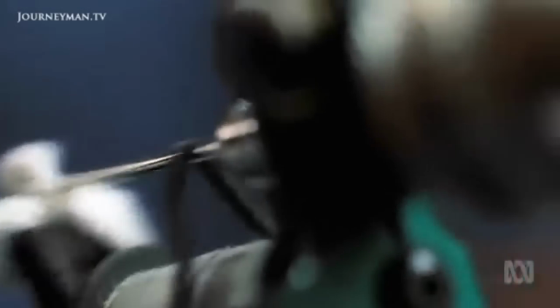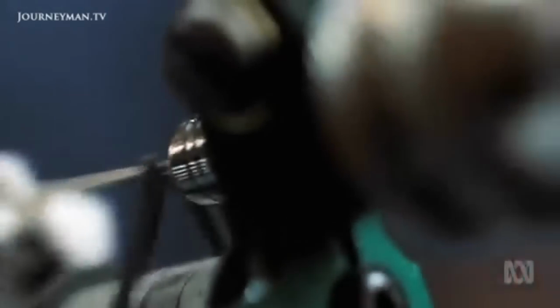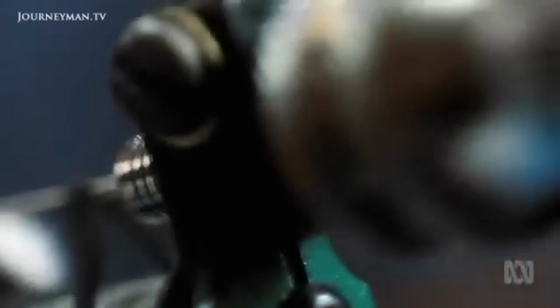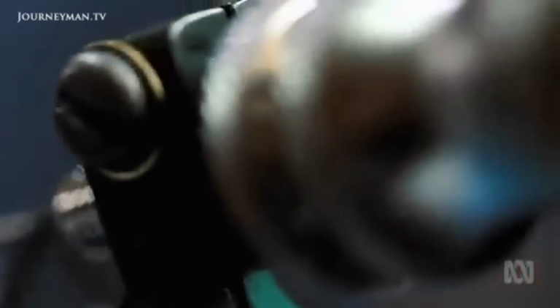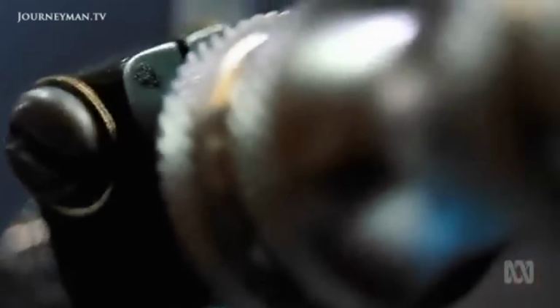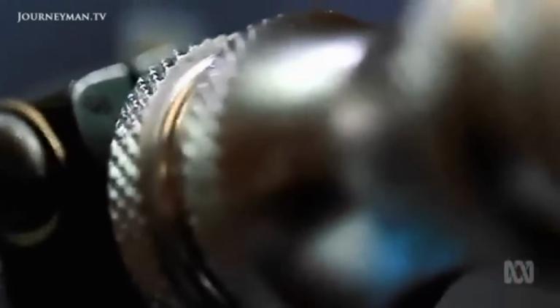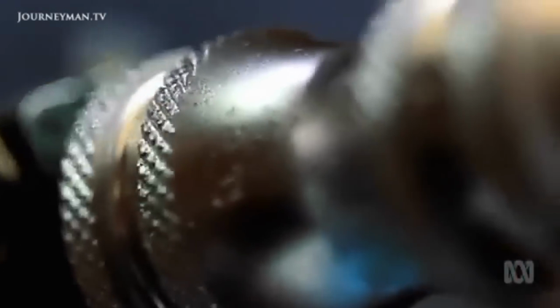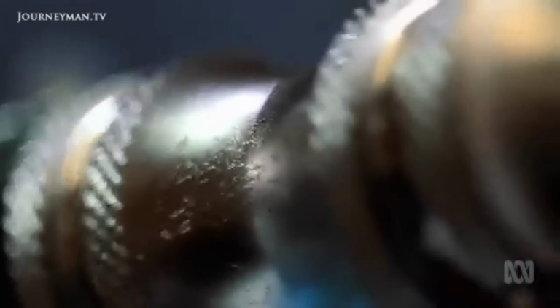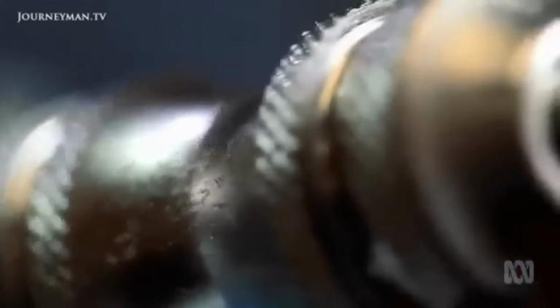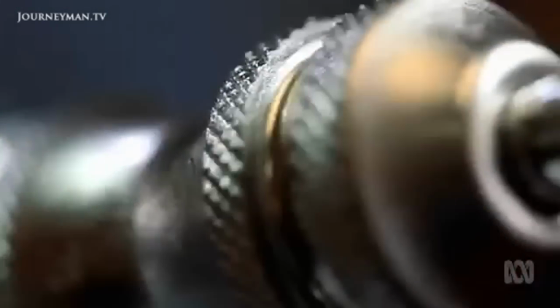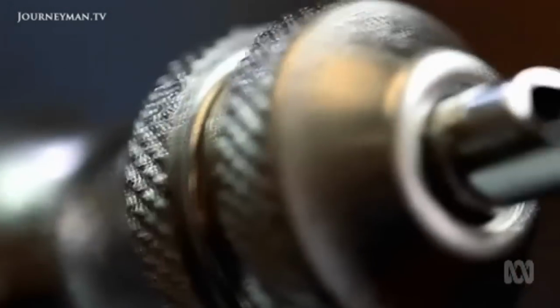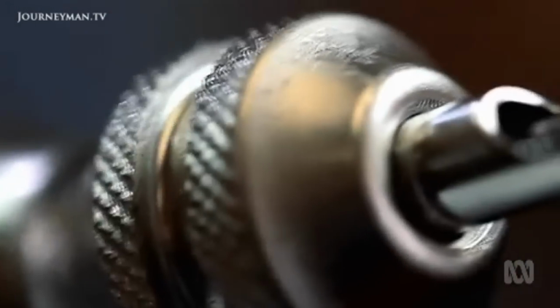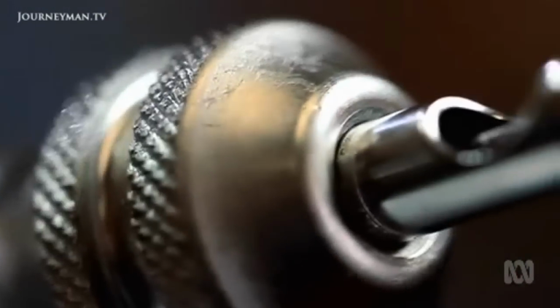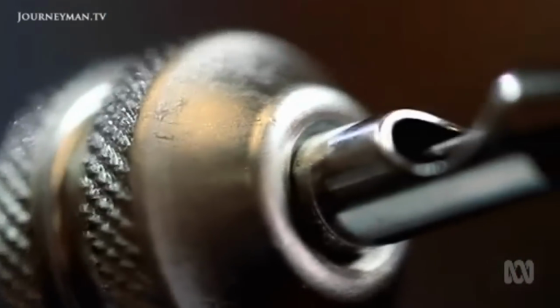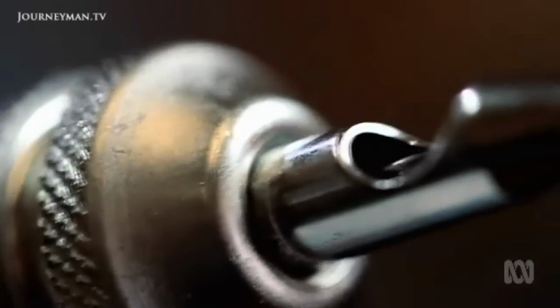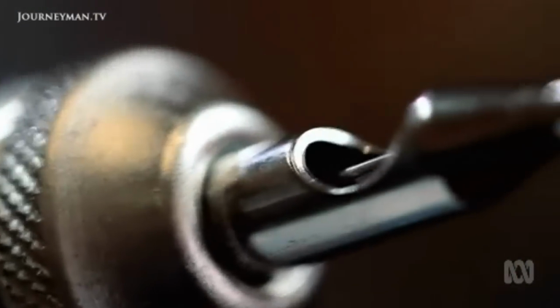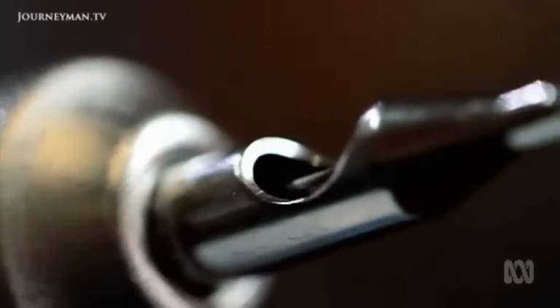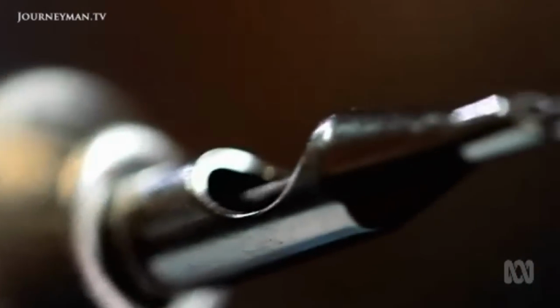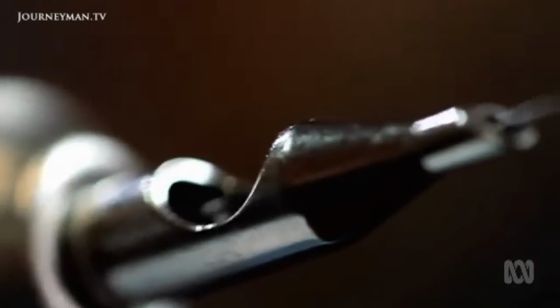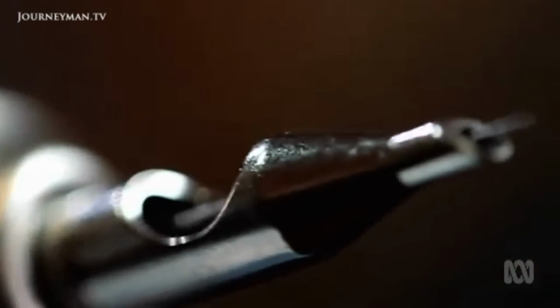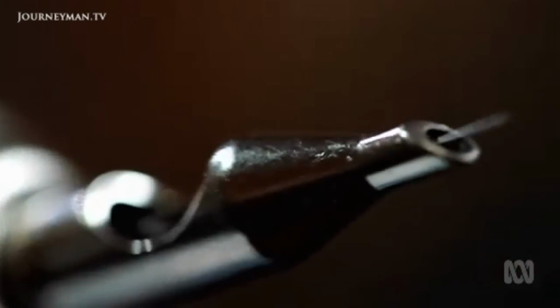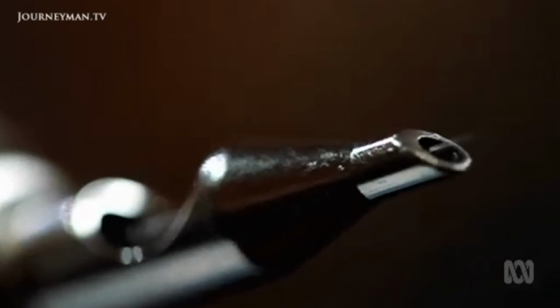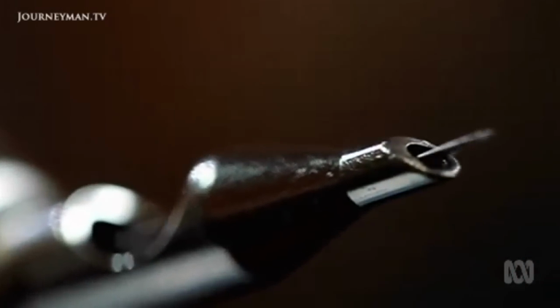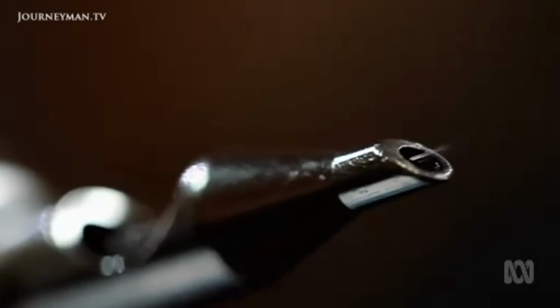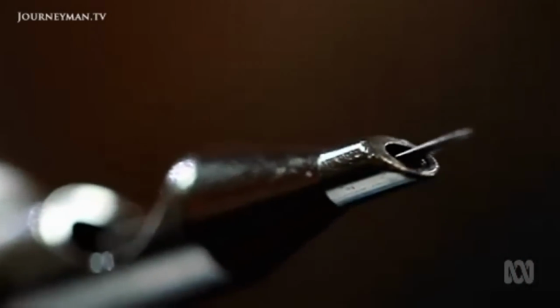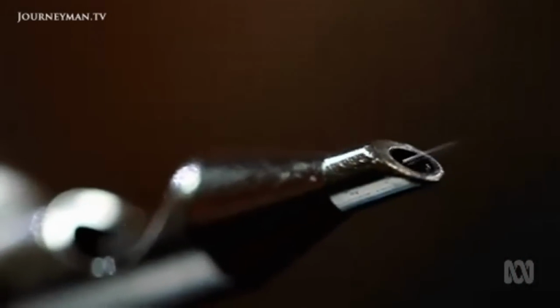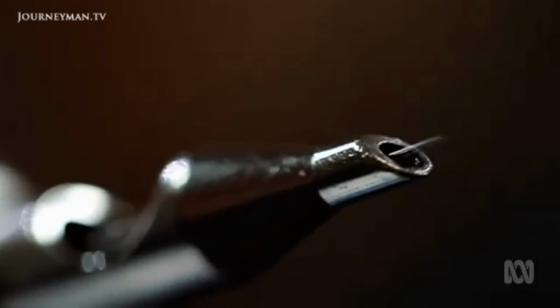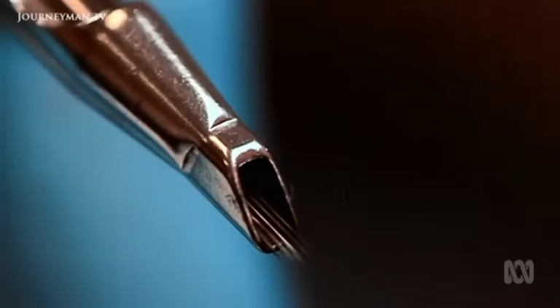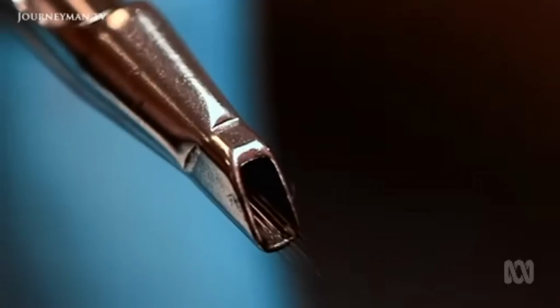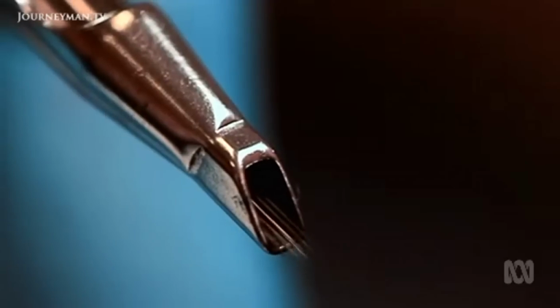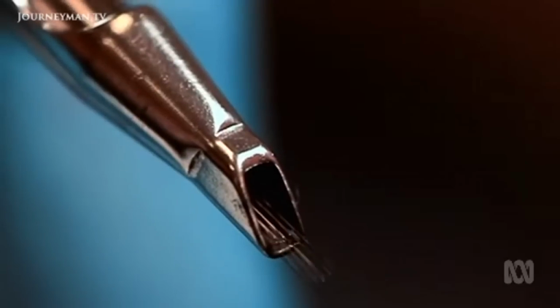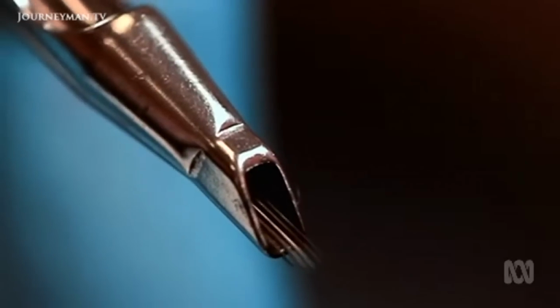These days, electromagnets are used to drive the needles into the skin about 6,000 to 12,000 times a minute.